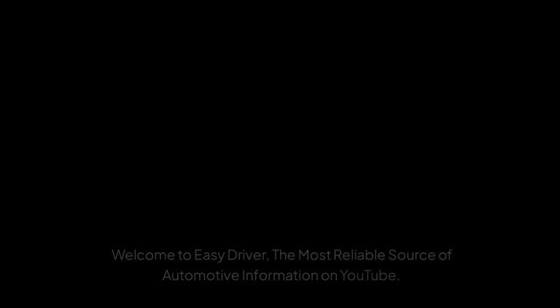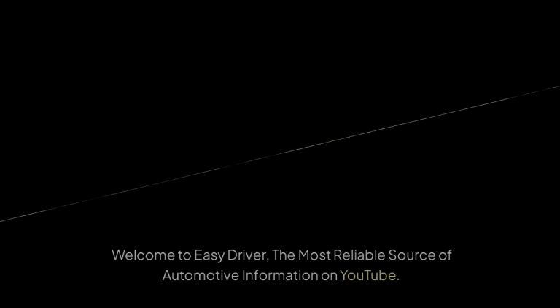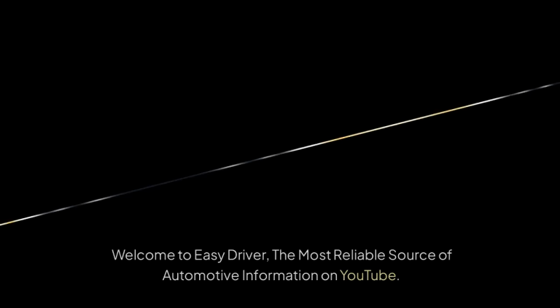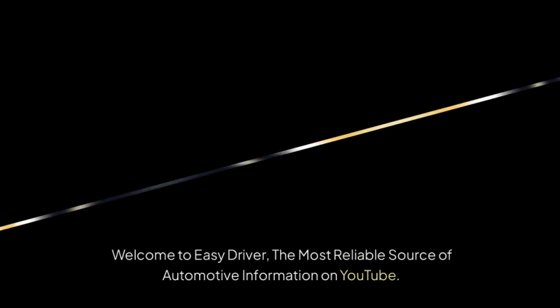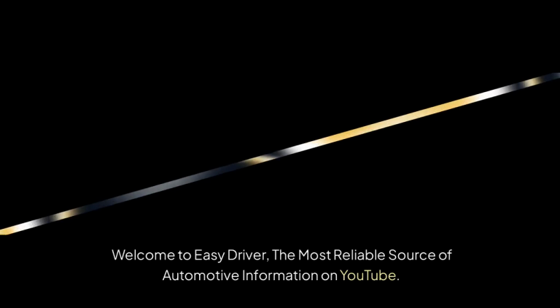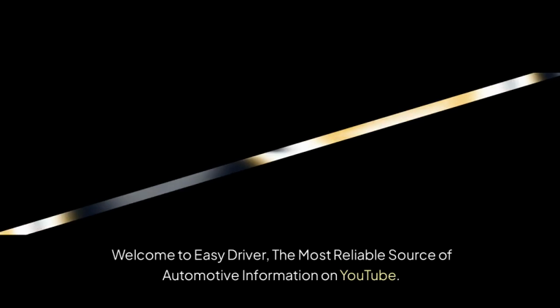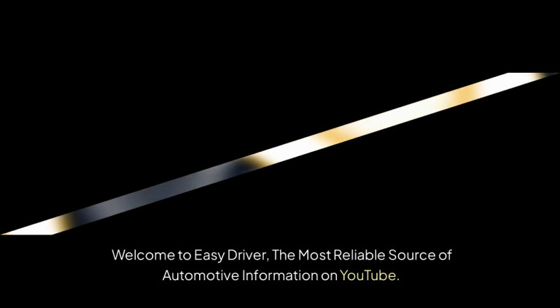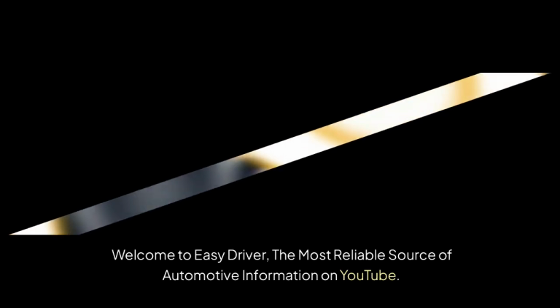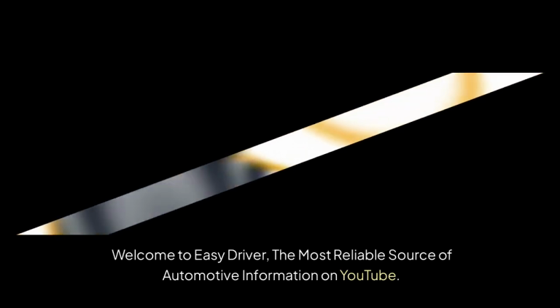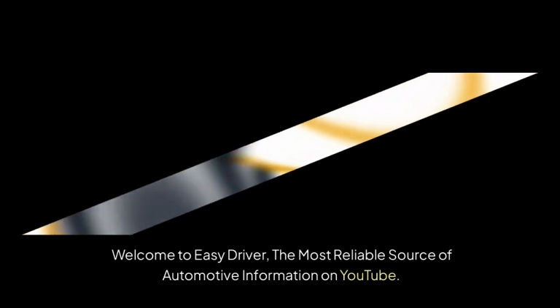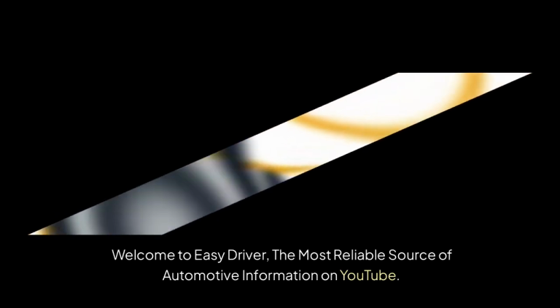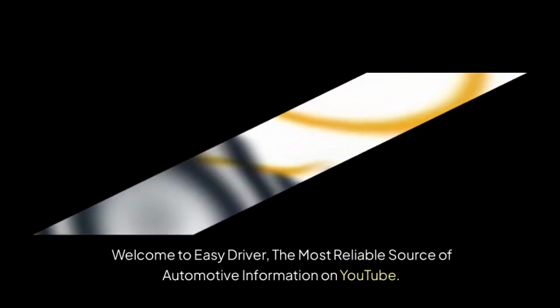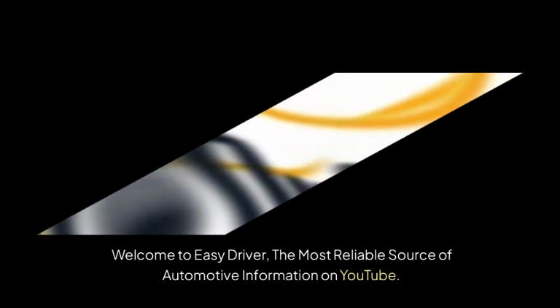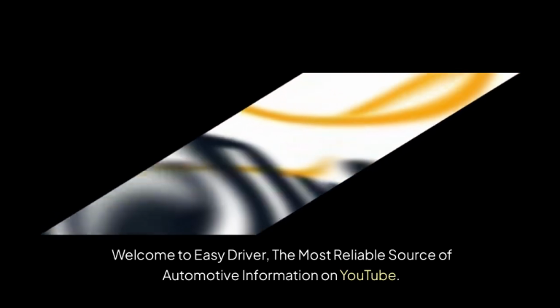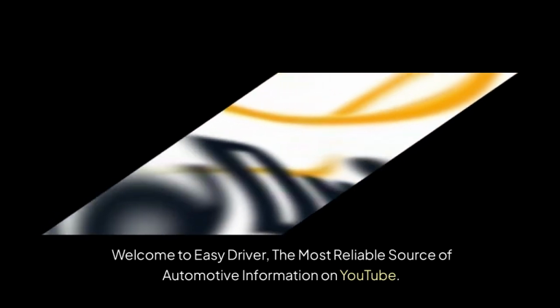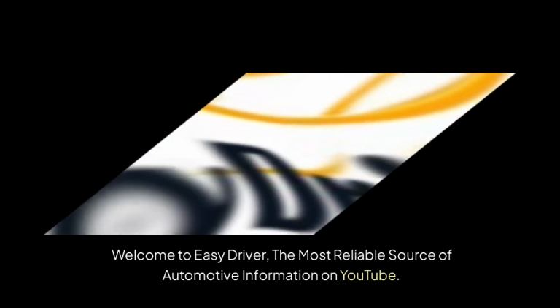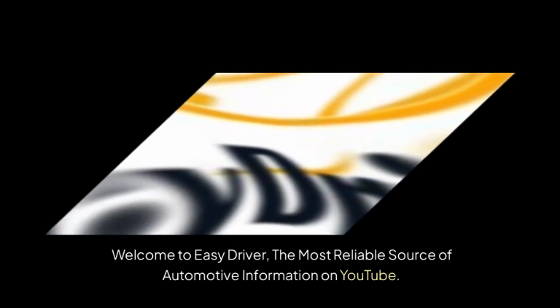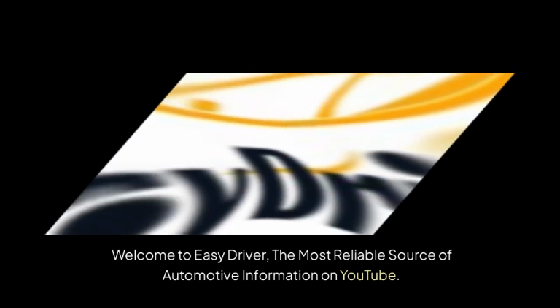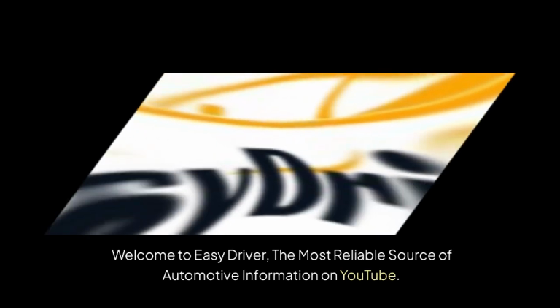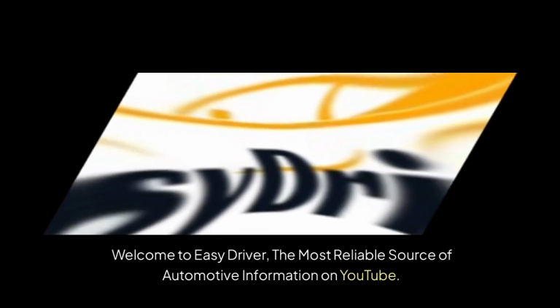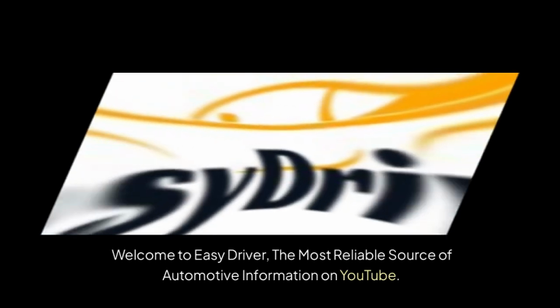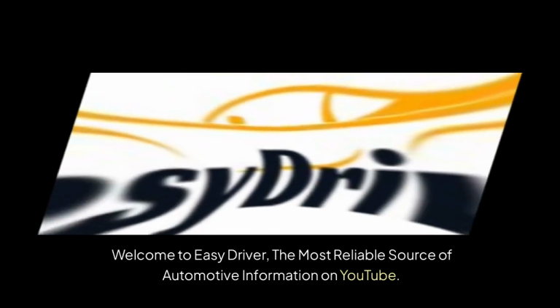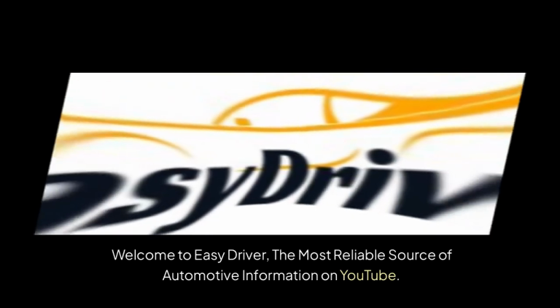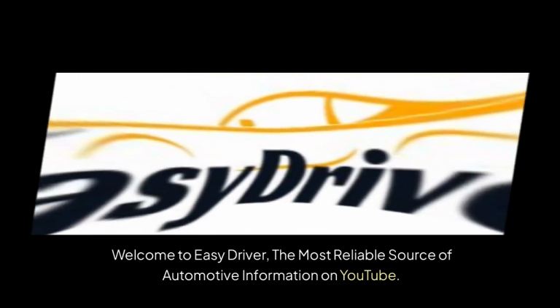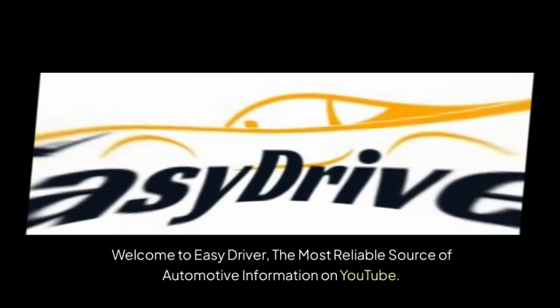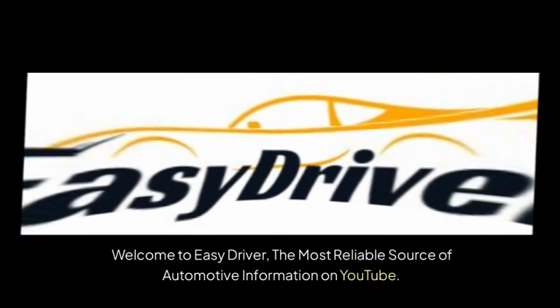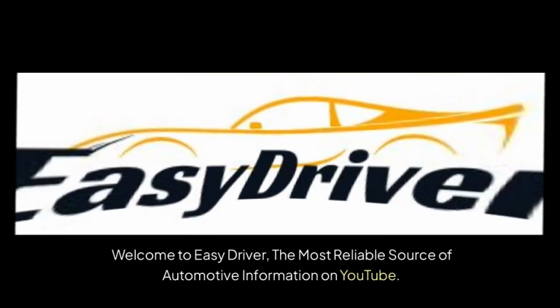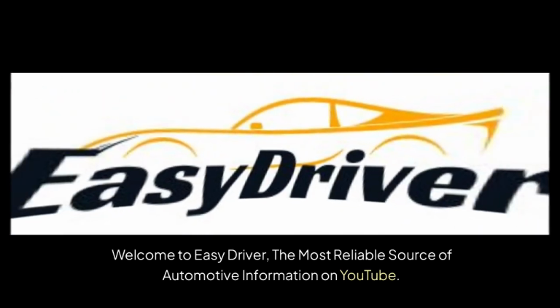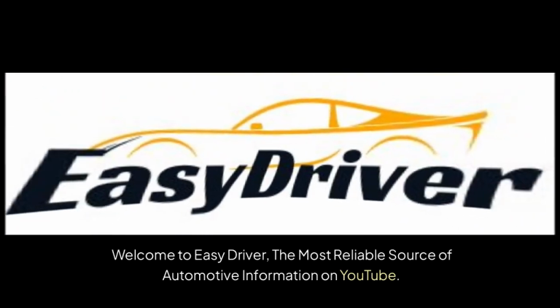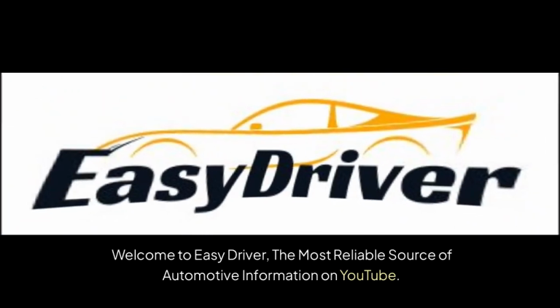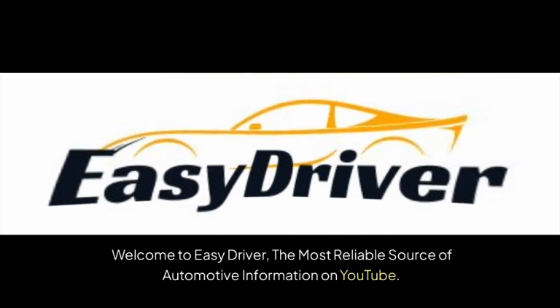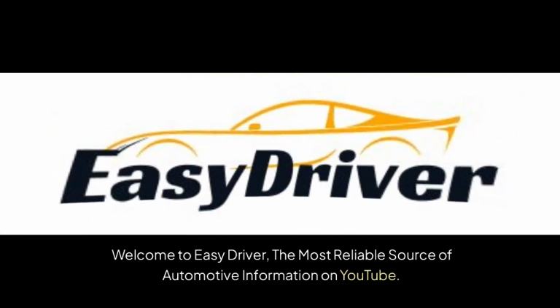Welcome to Easy Driver, the most reliable source of automotive information on YouTube.